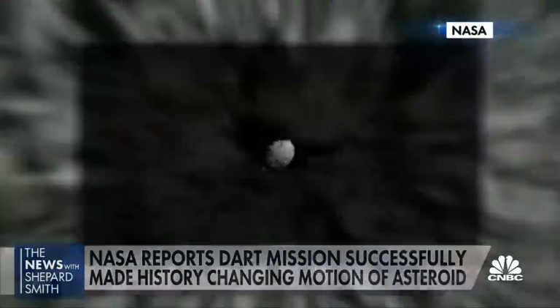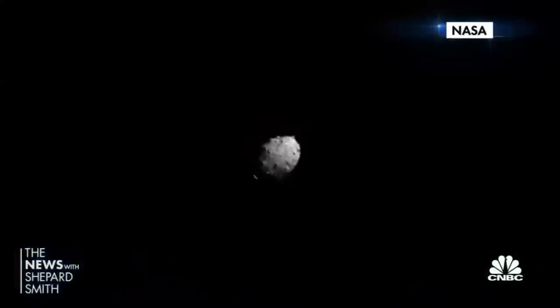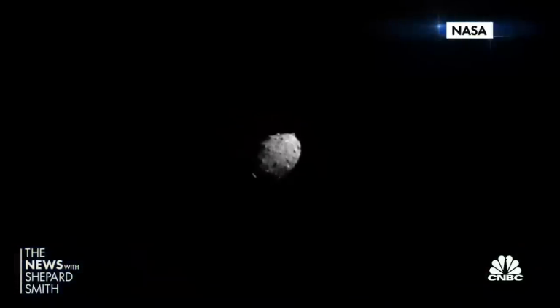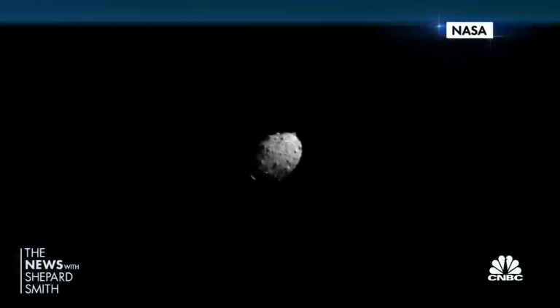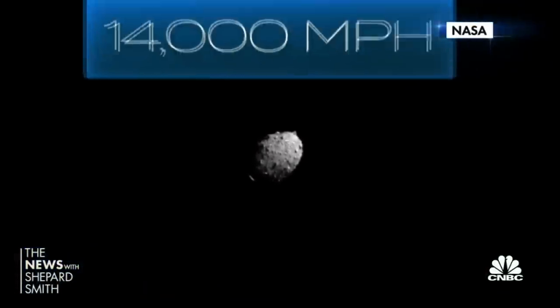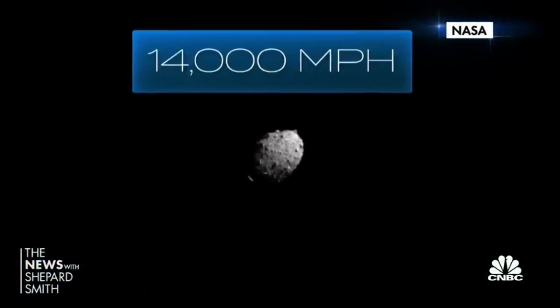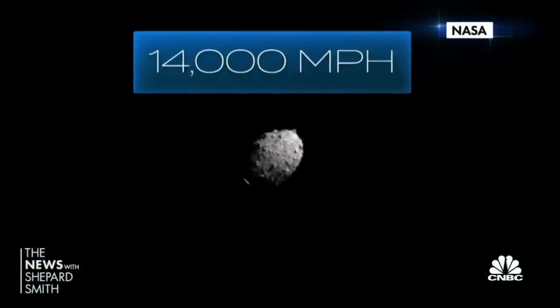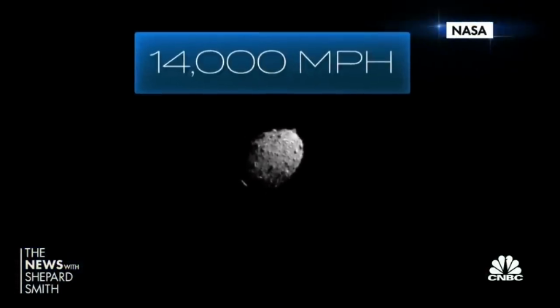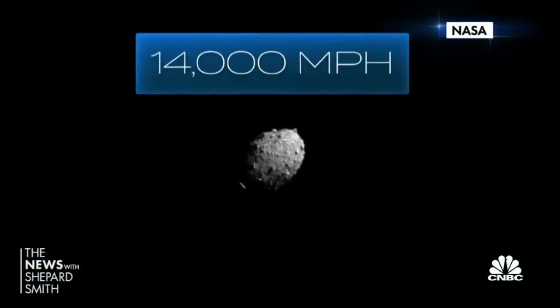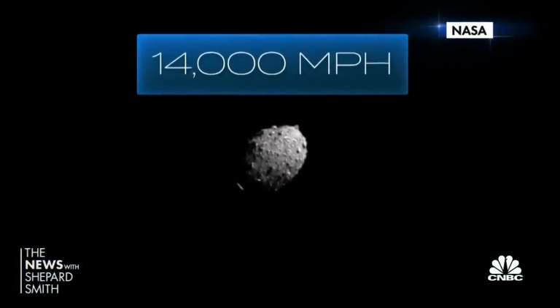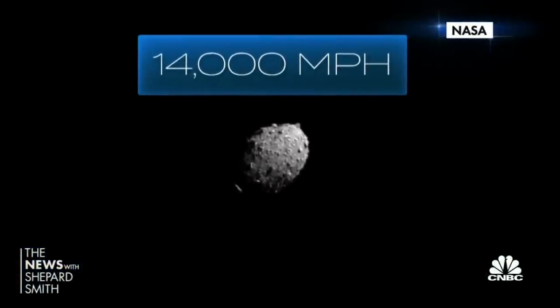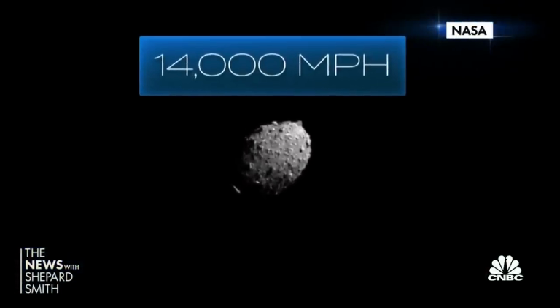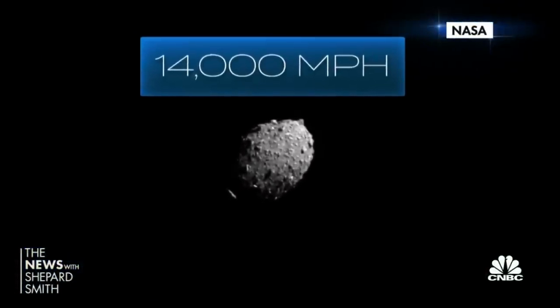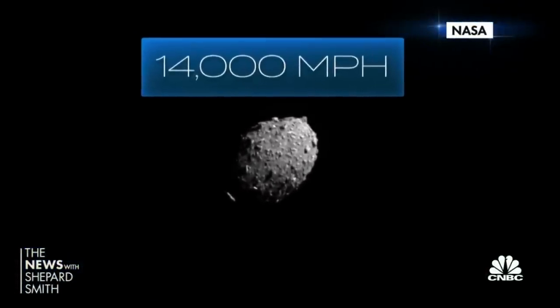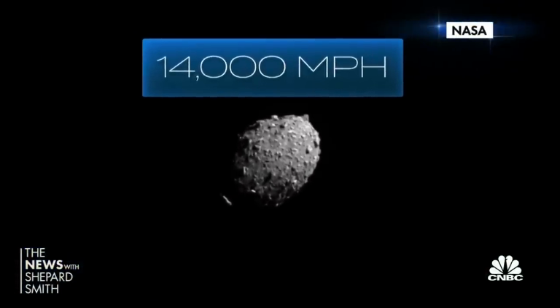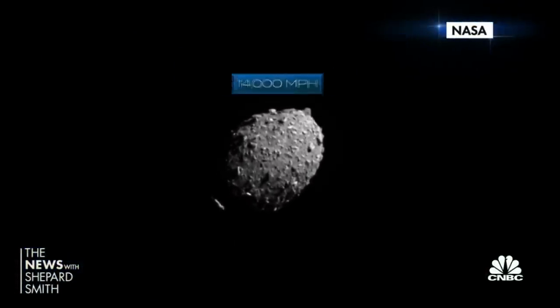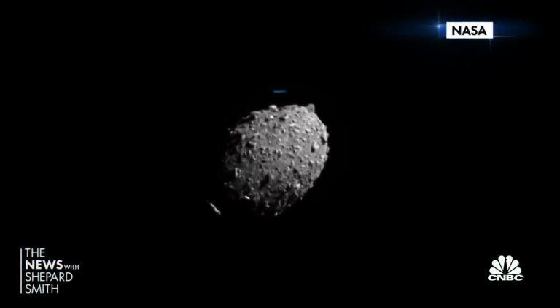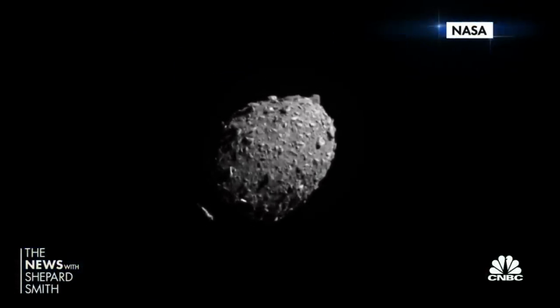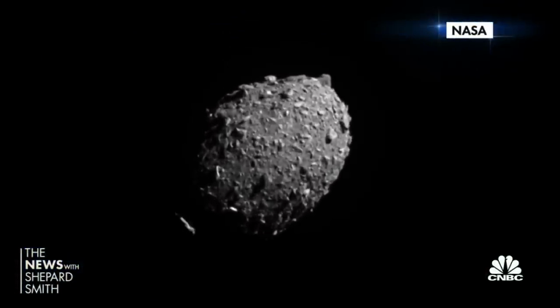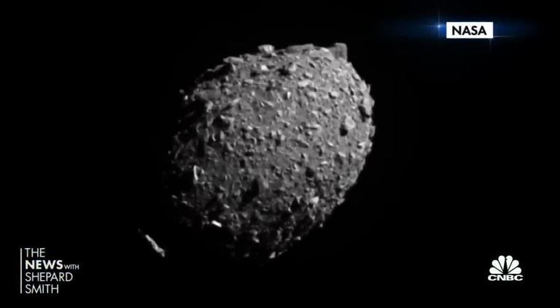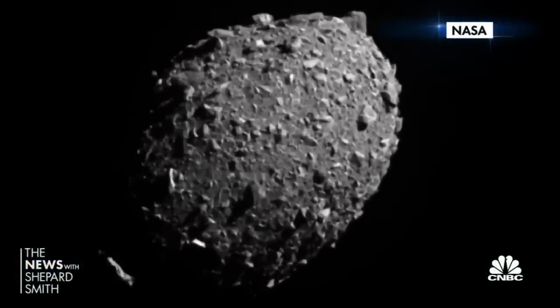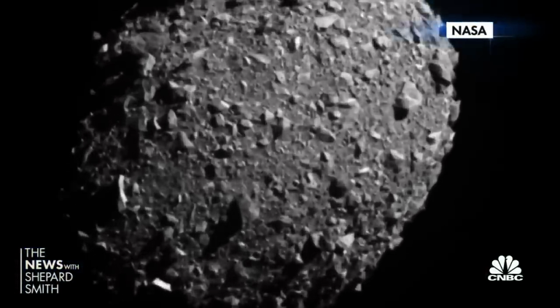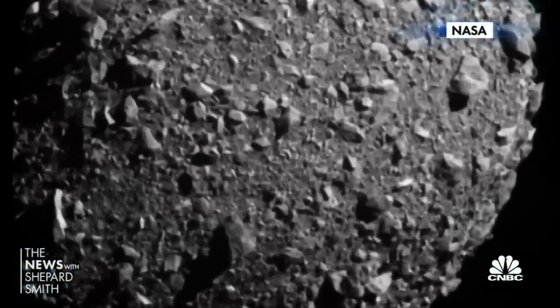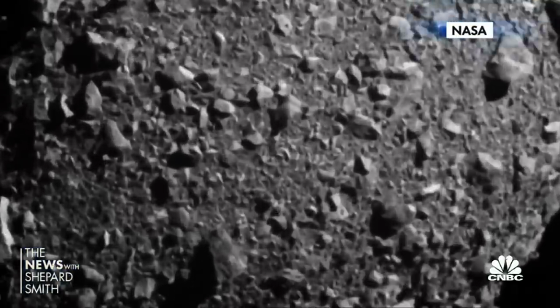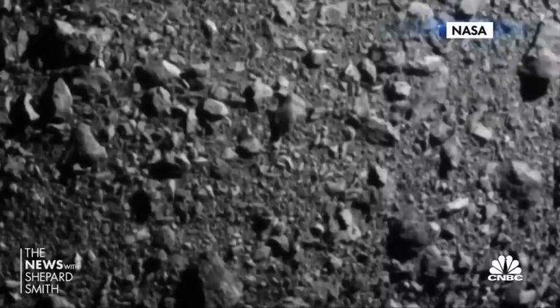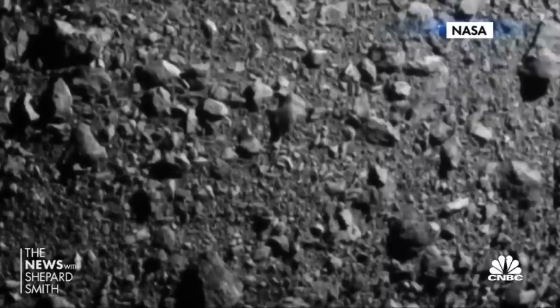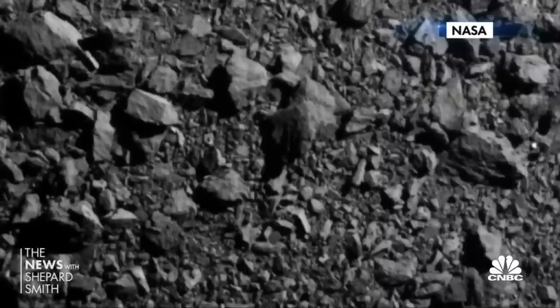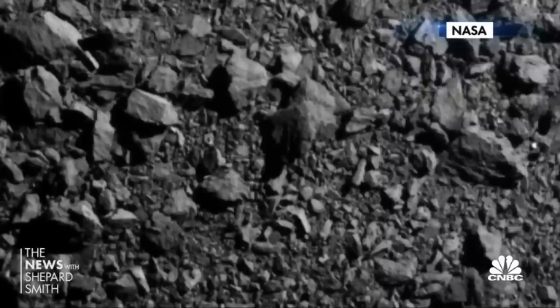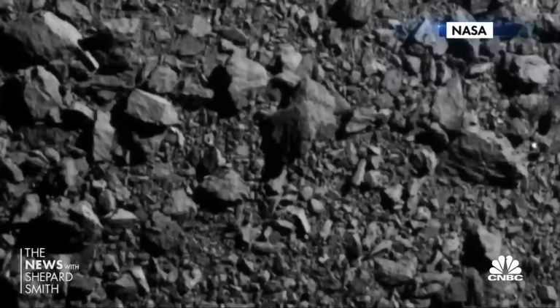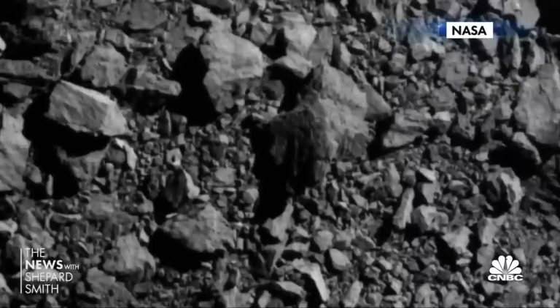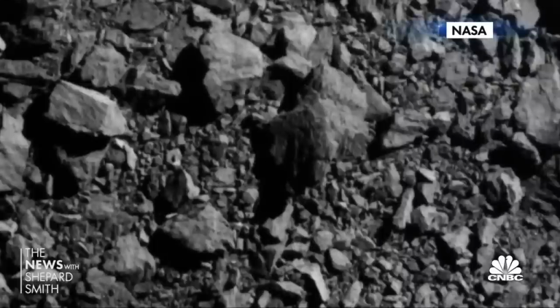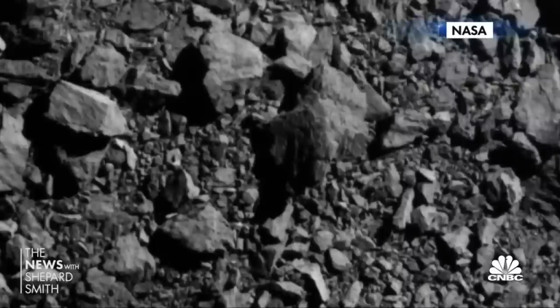Traveling at 14,000 miles per hour, DART's nose camera caught the final seconds before impact.